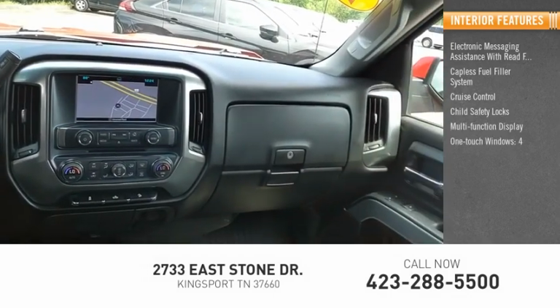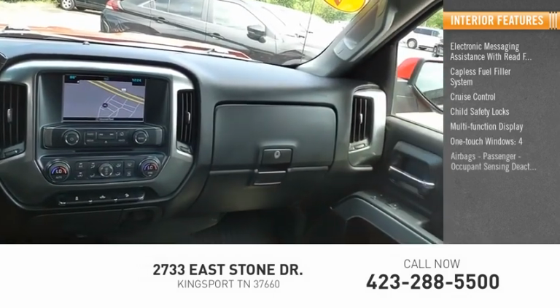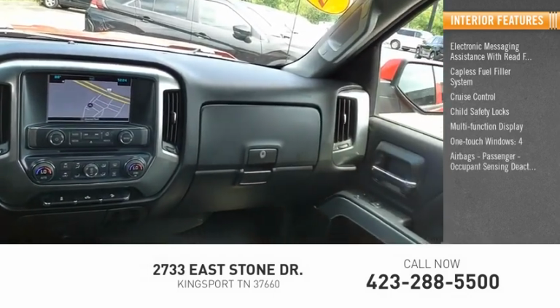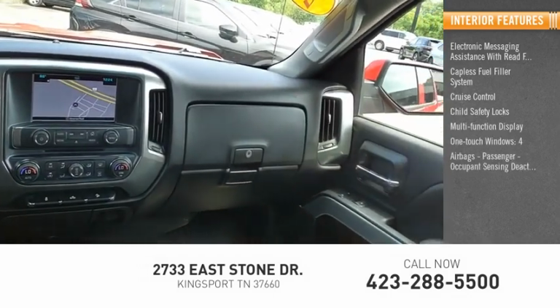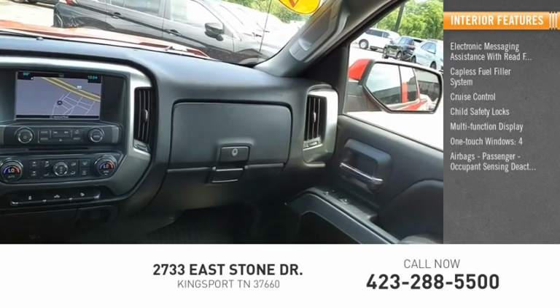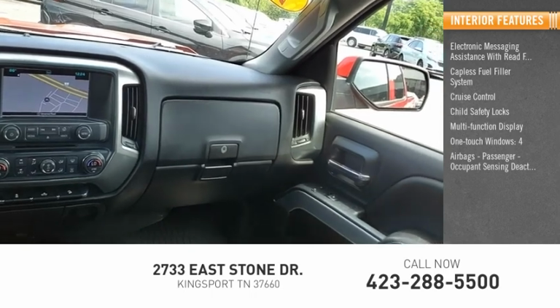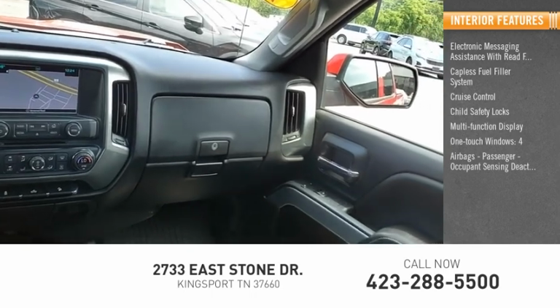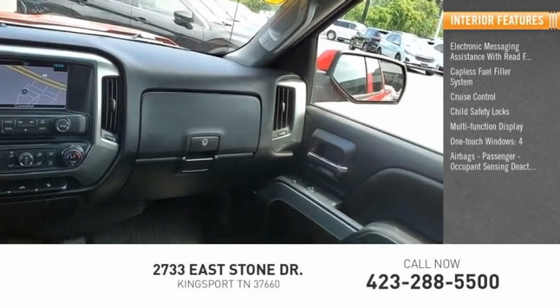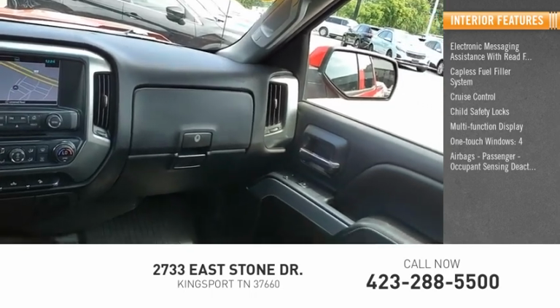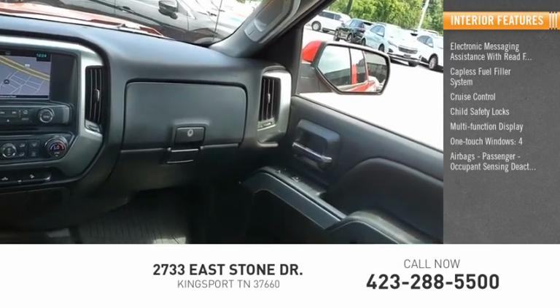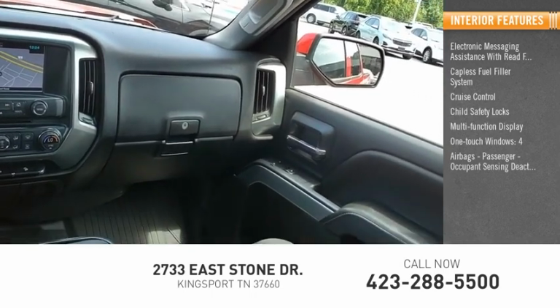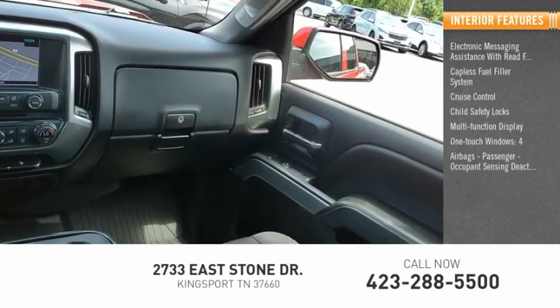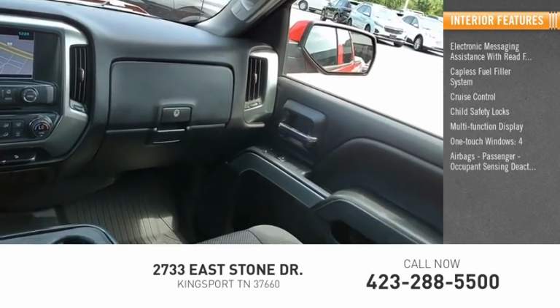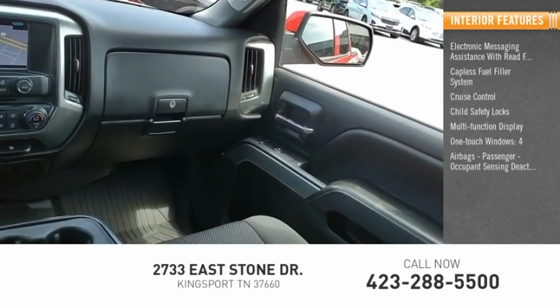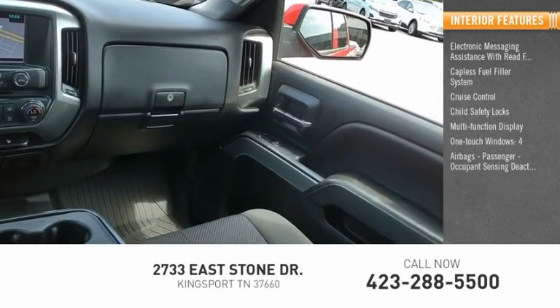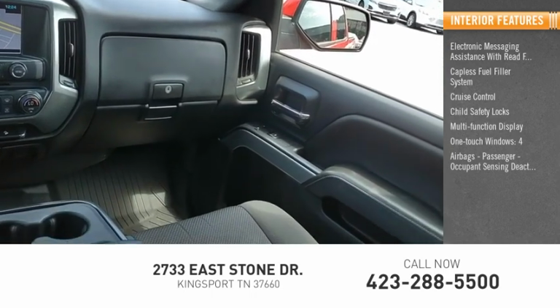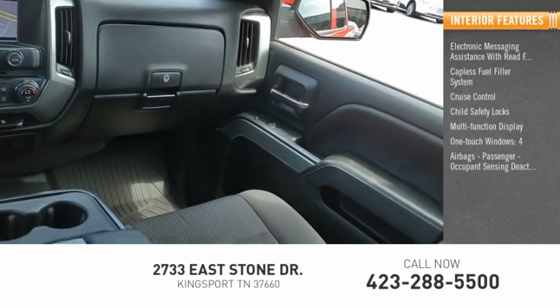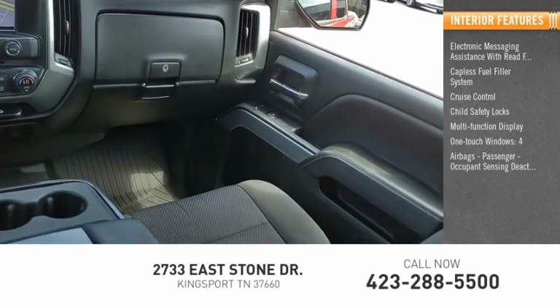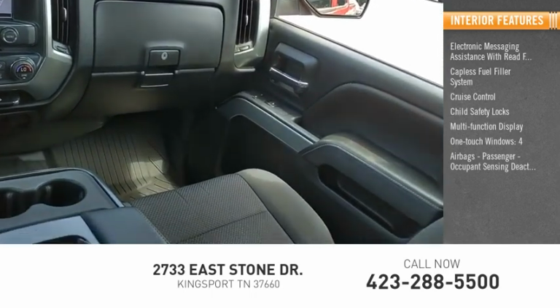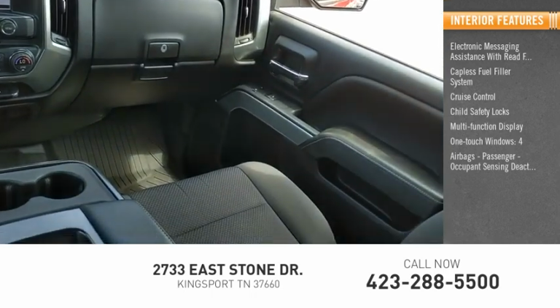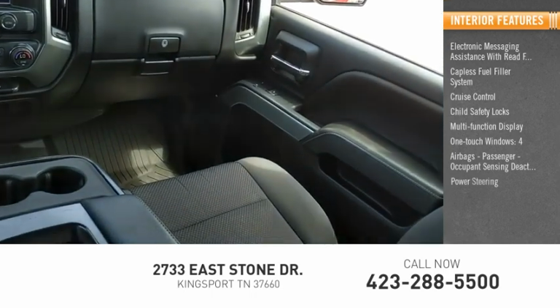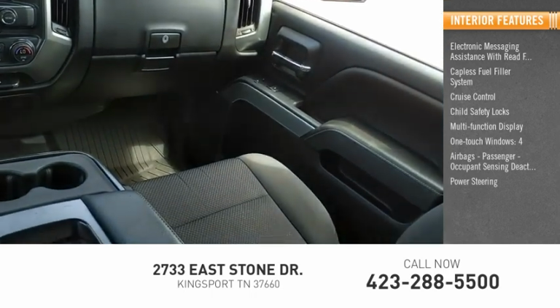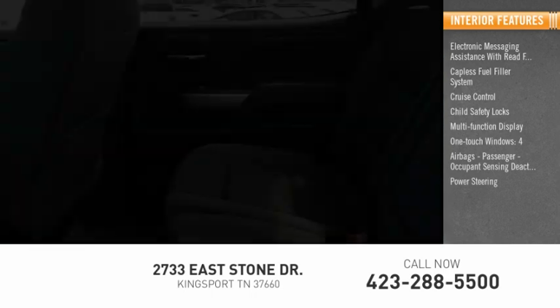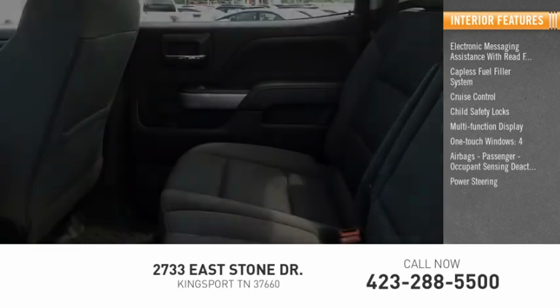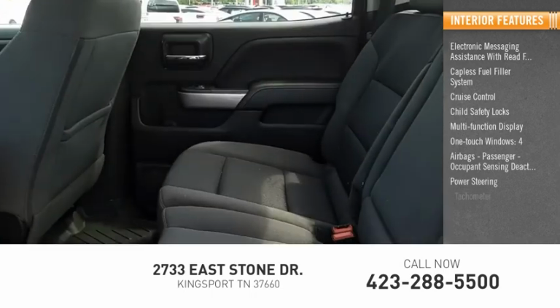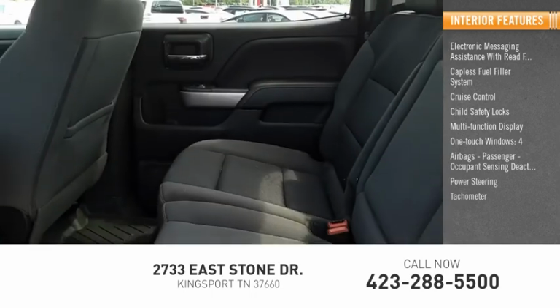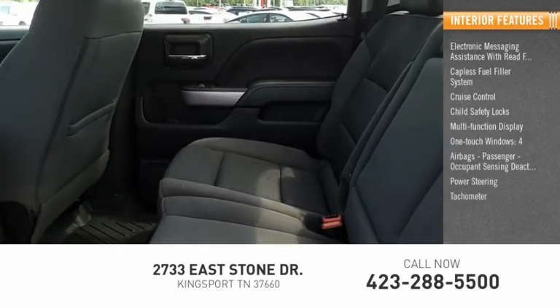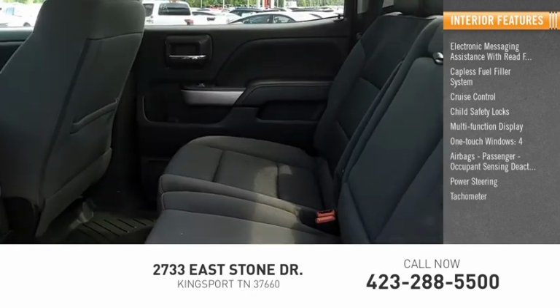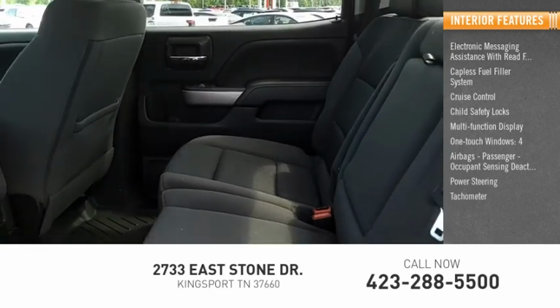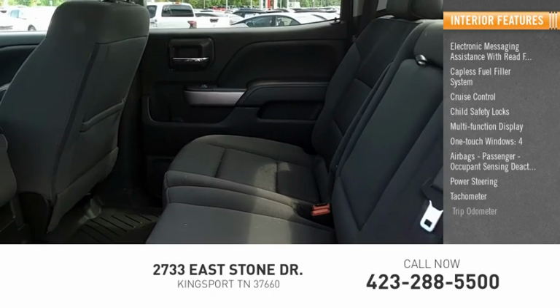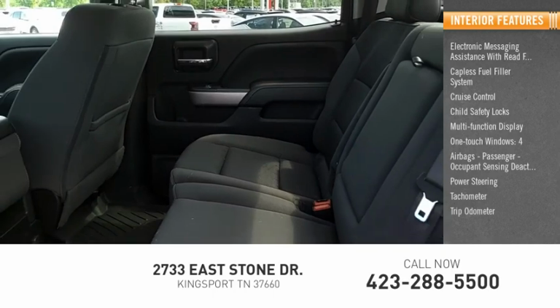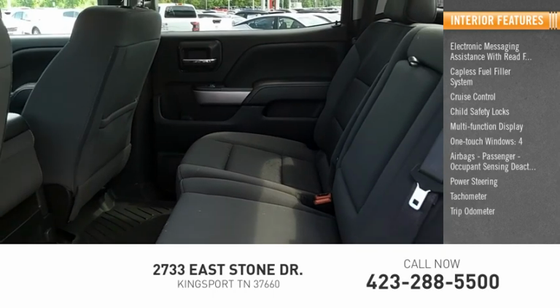Four airbags, passenger occupant sensing deactivation, power steering, tachometer, and trip odometer.